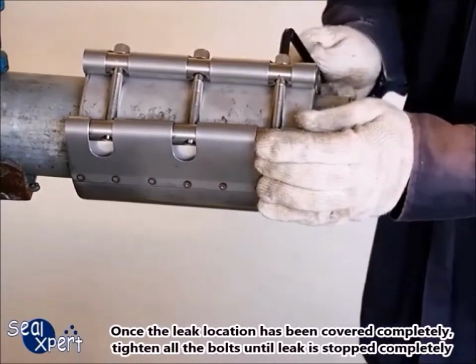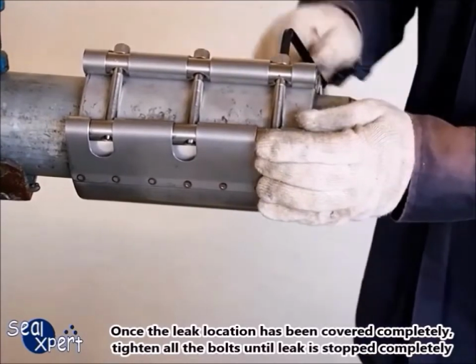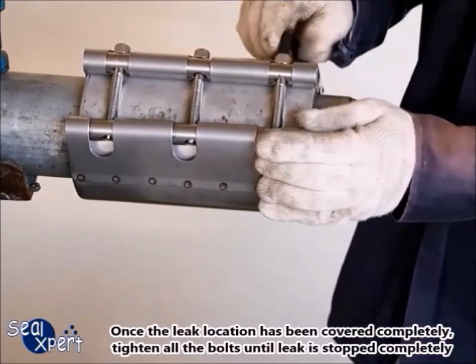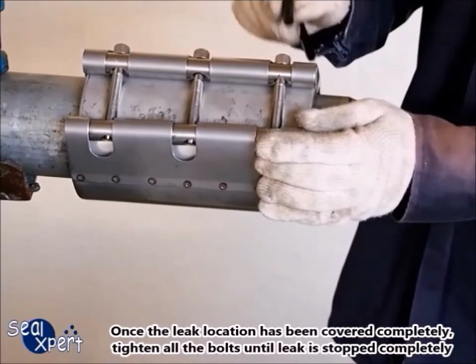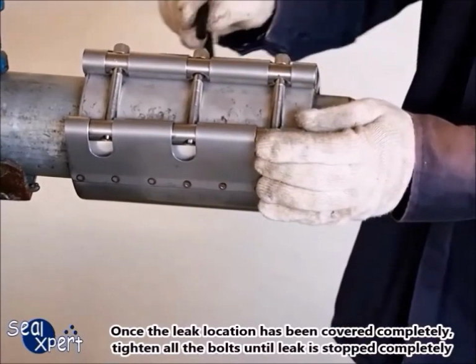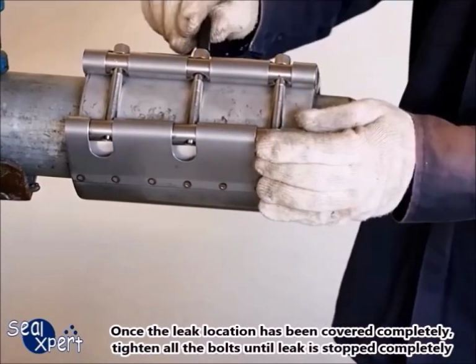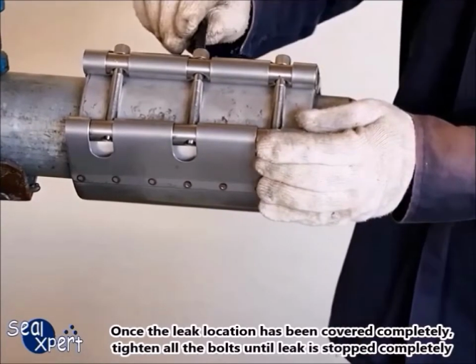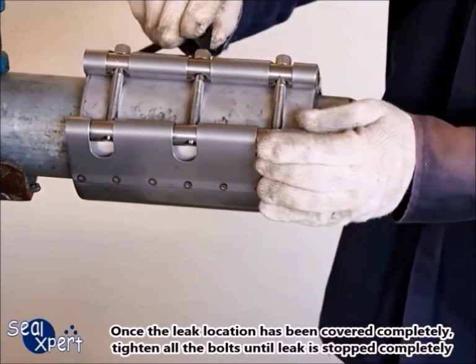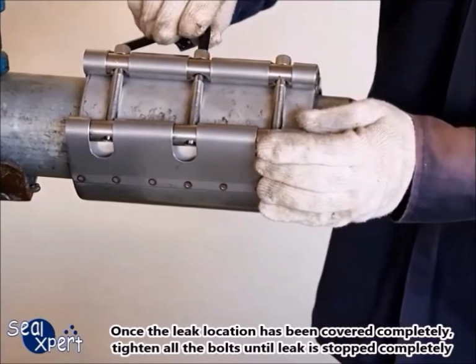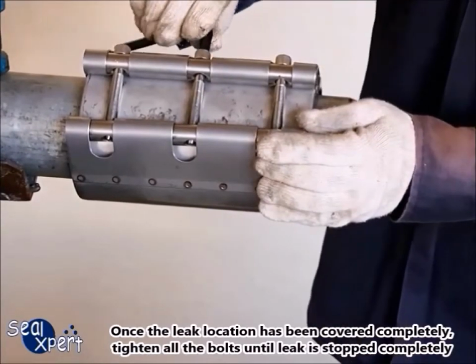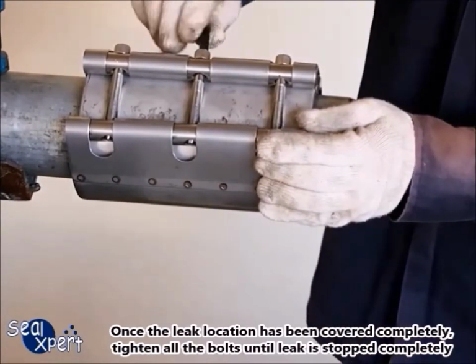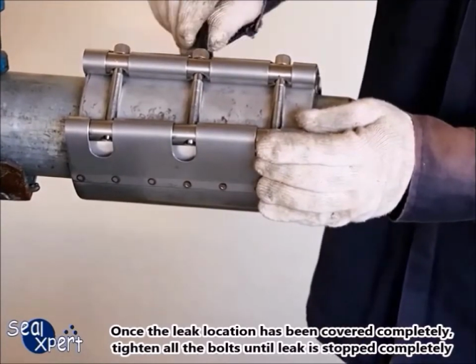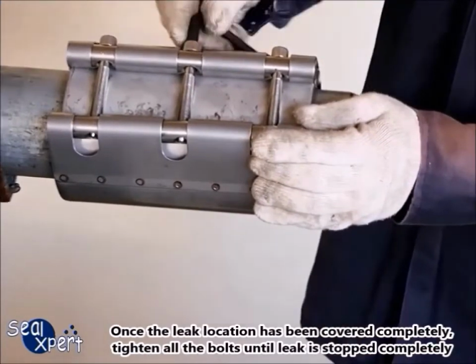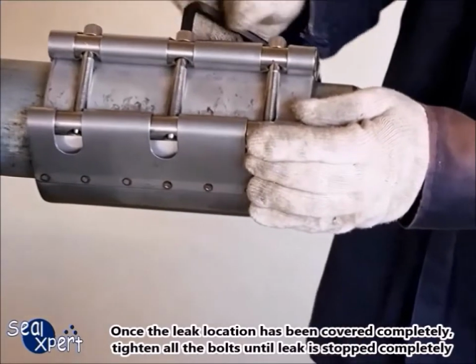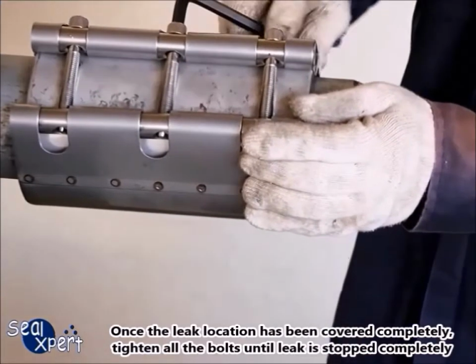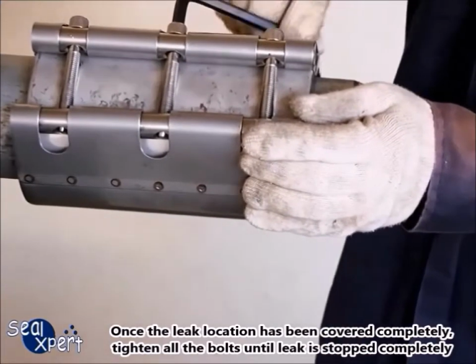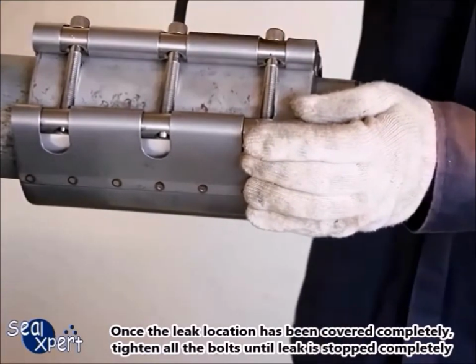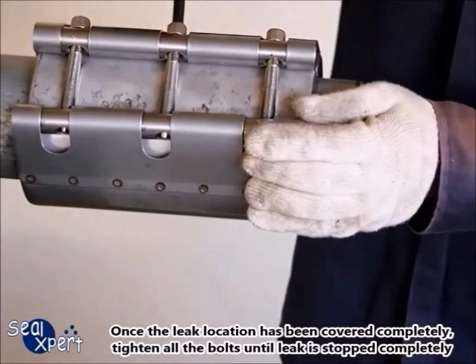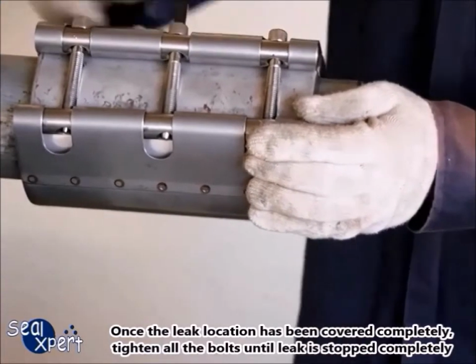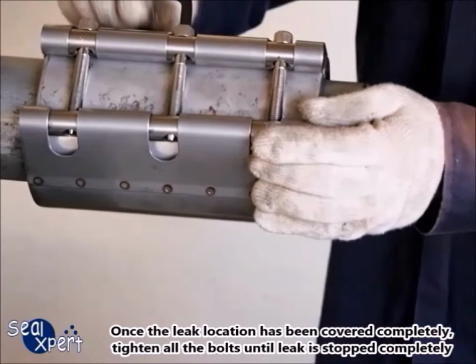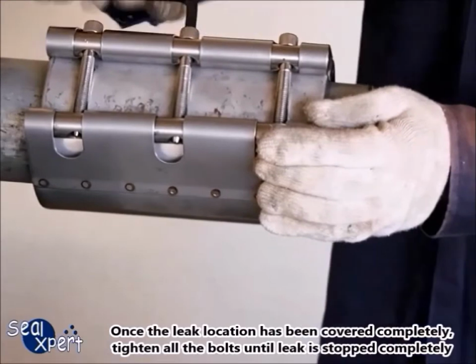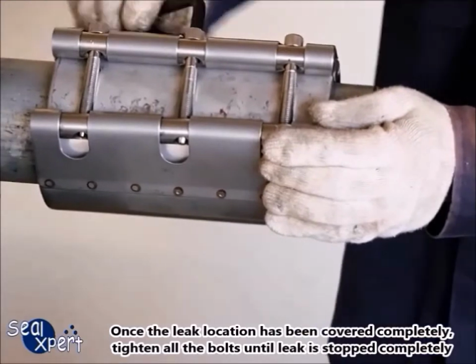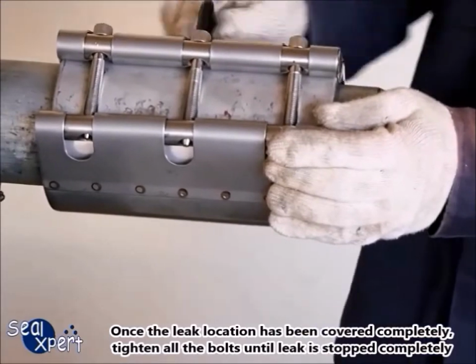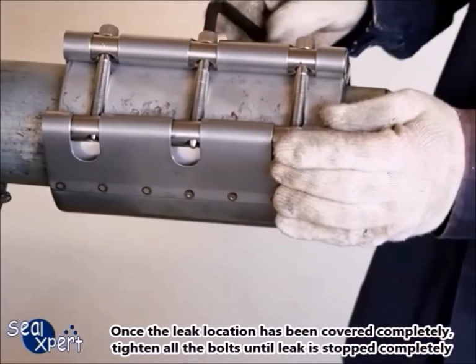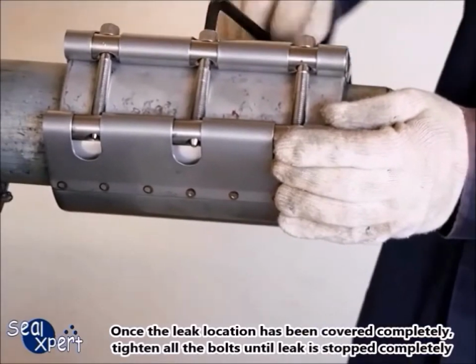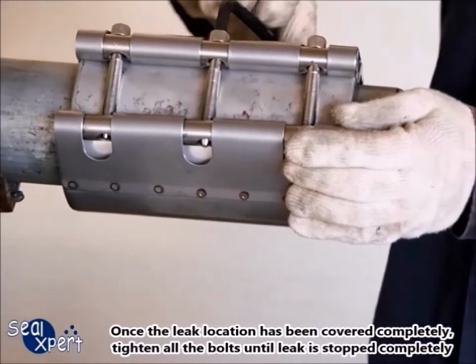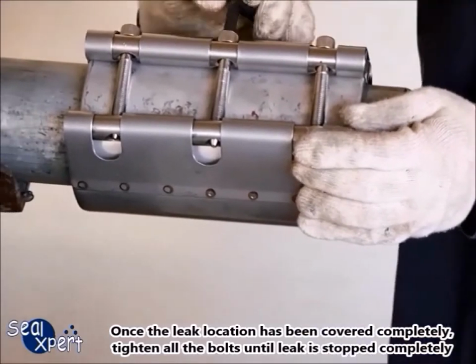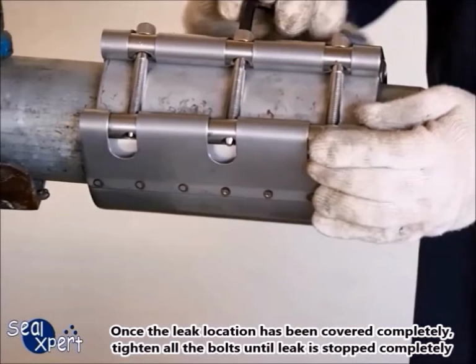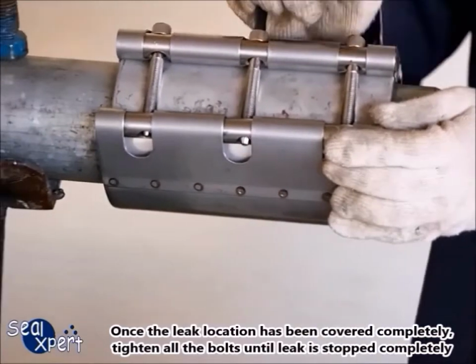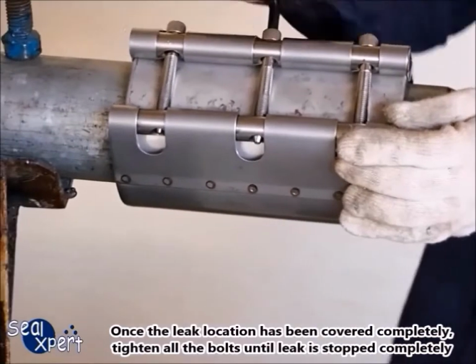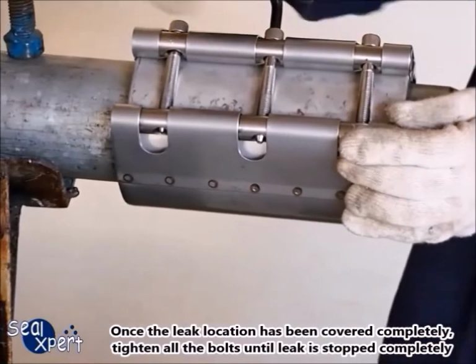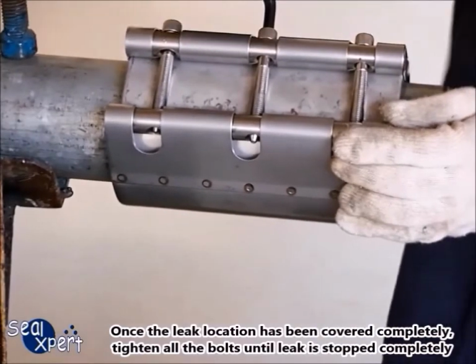Once the leak location has been covered completely, tighten all the bolts until the leak is stopped completely.